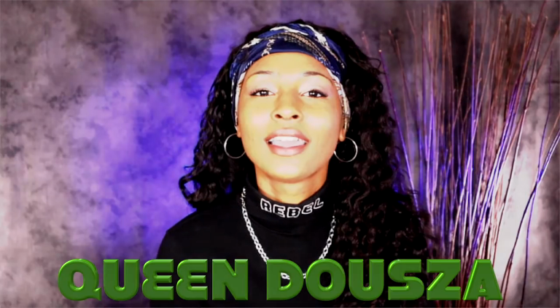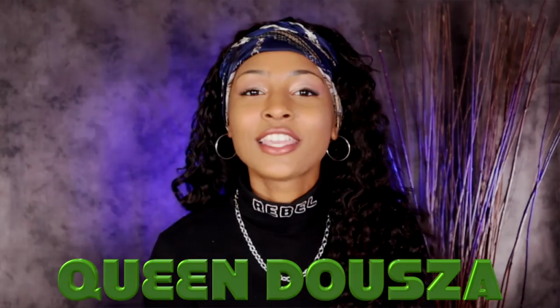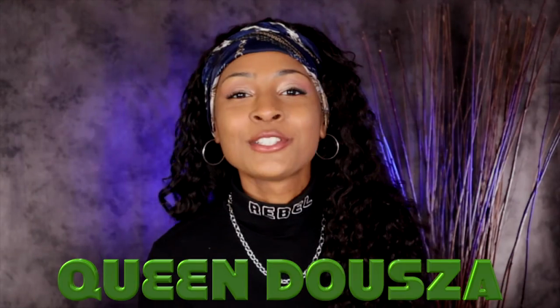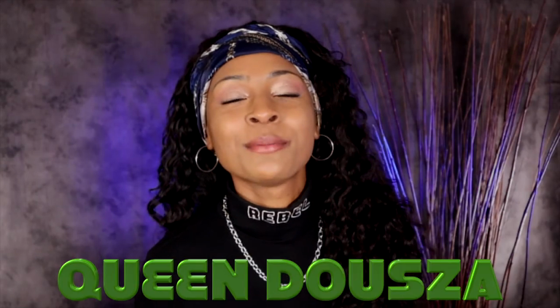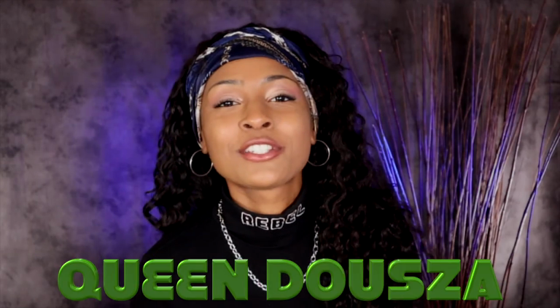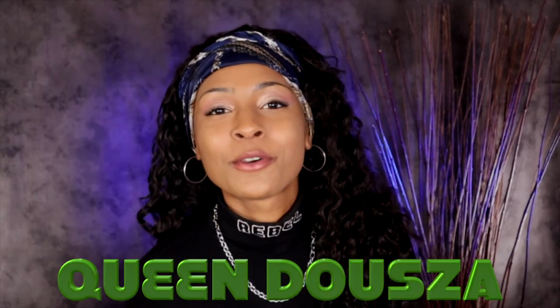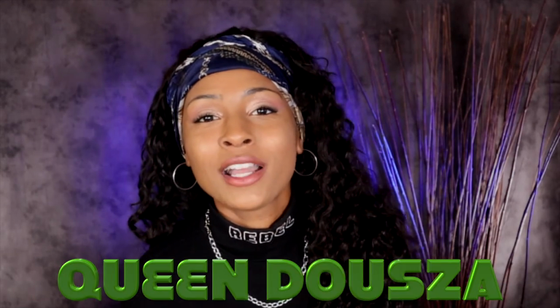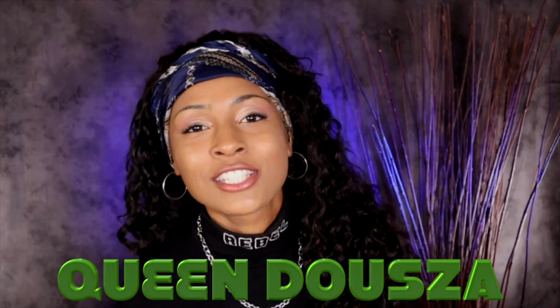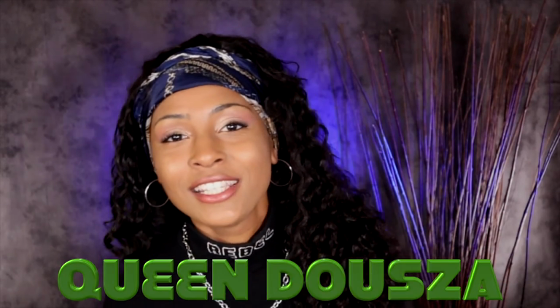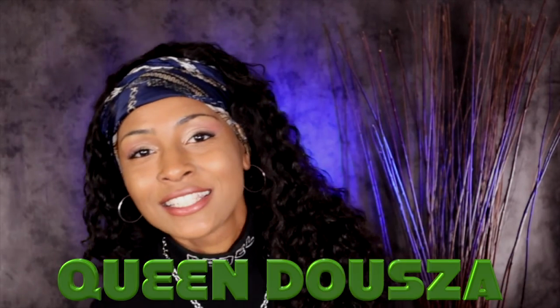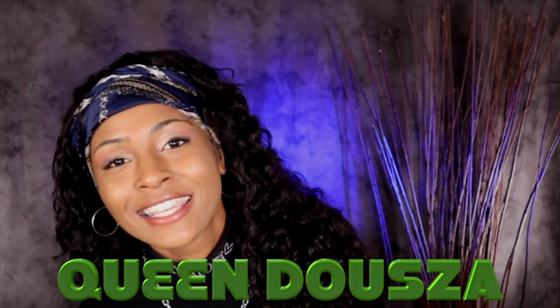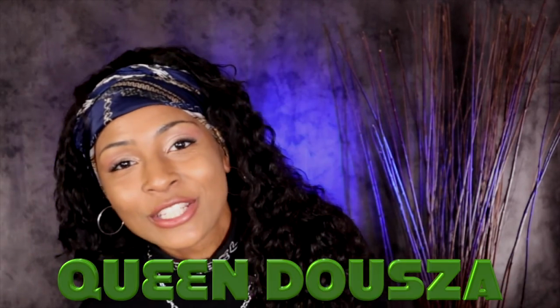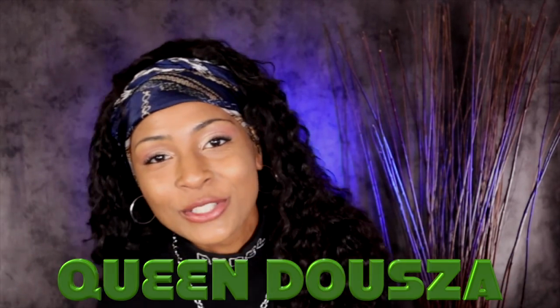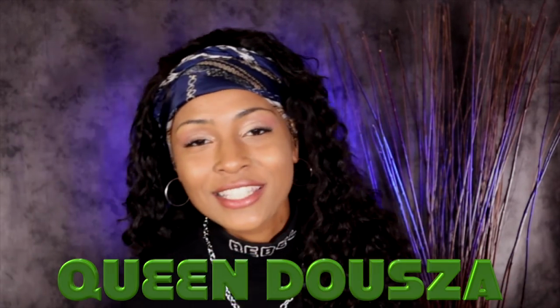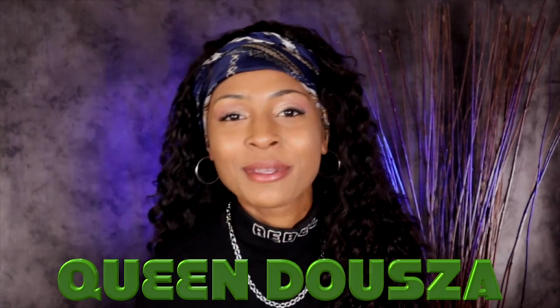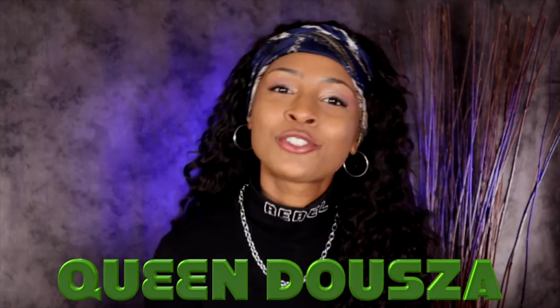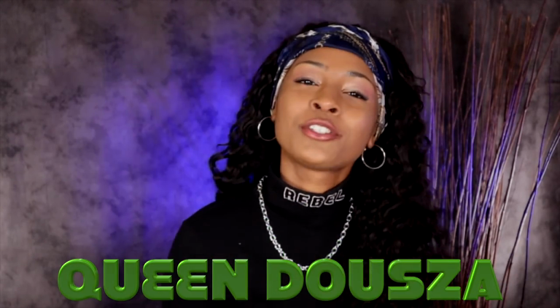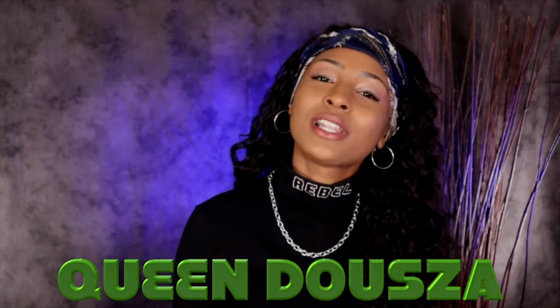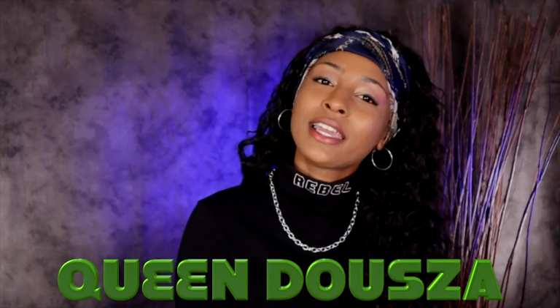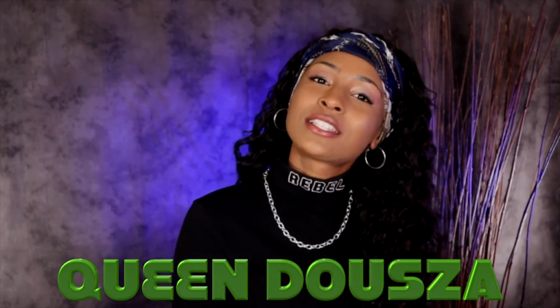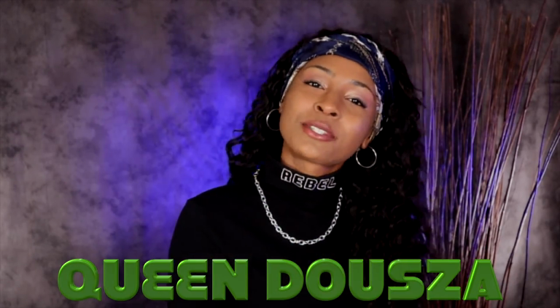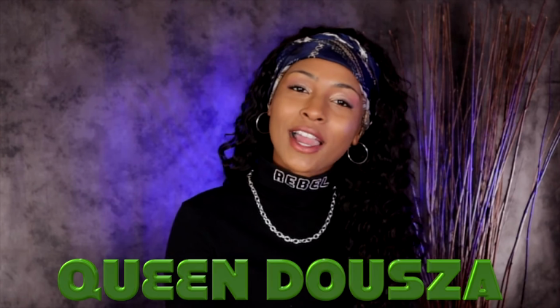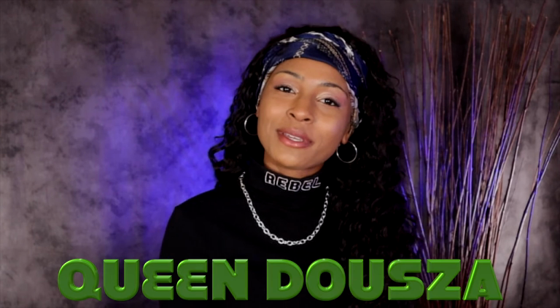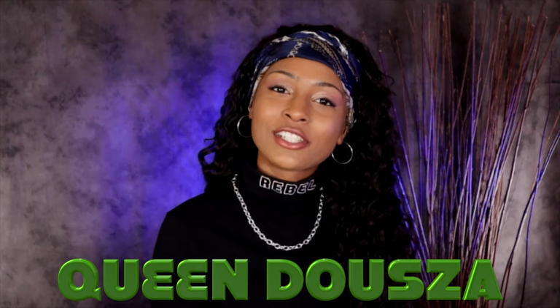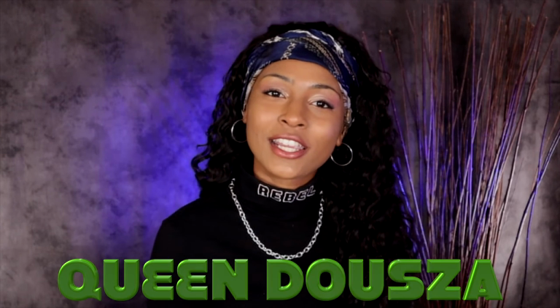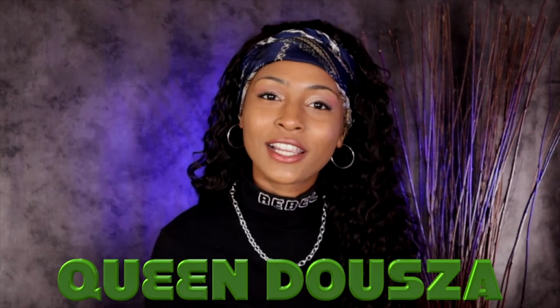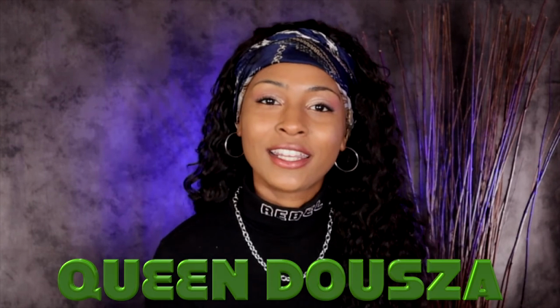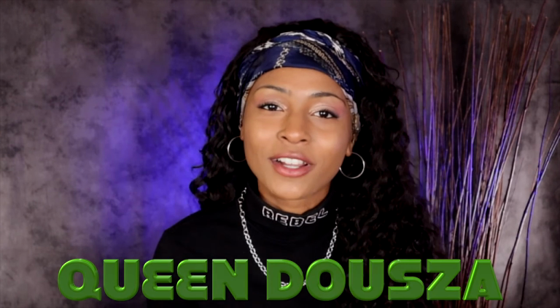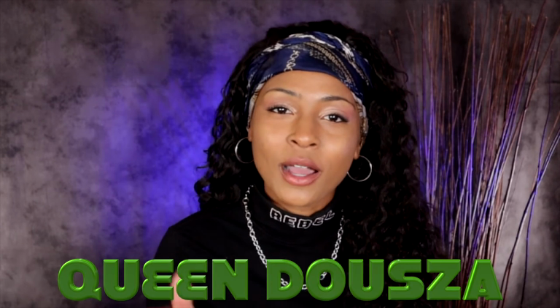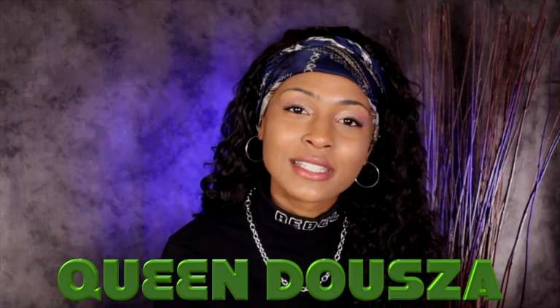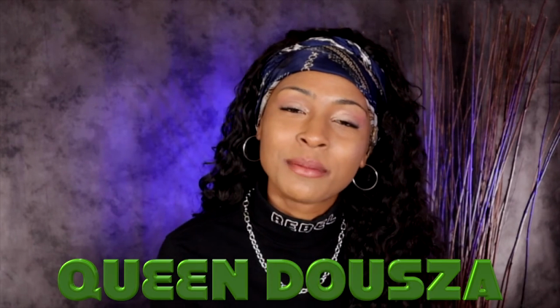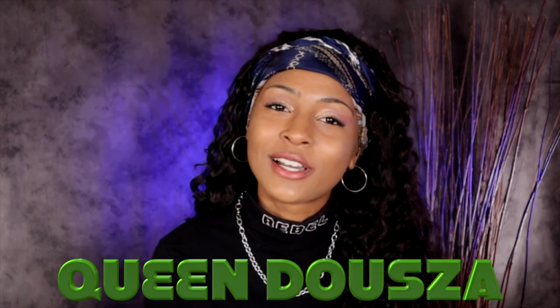Thank you so much for watching. Make sure you like, subscribe, and share, and even comment down below.